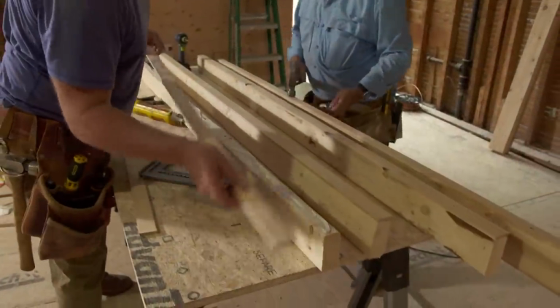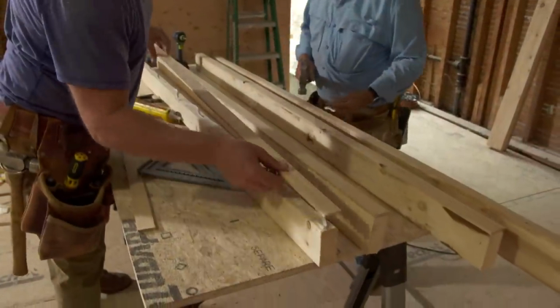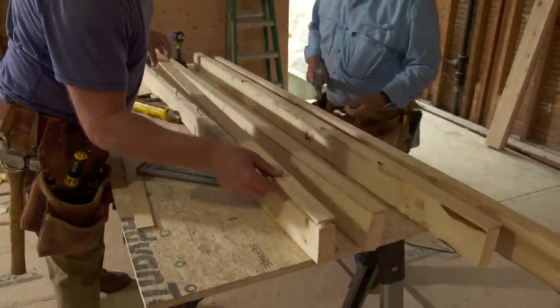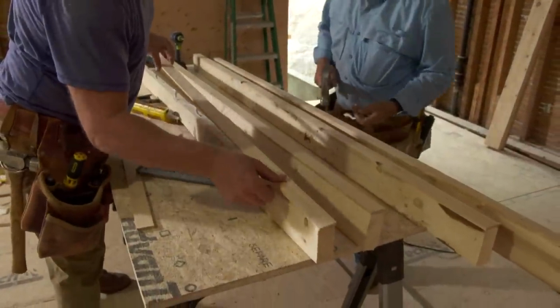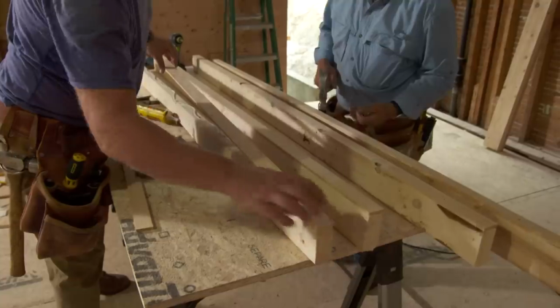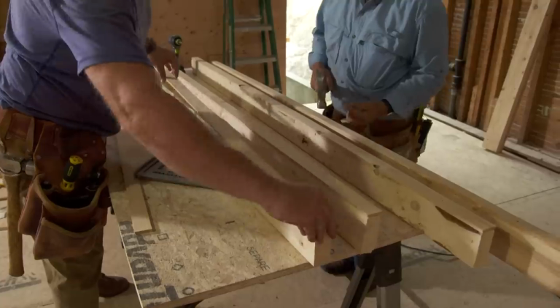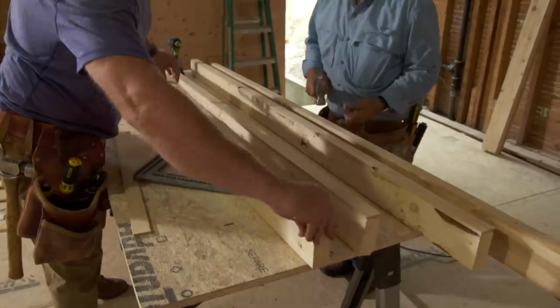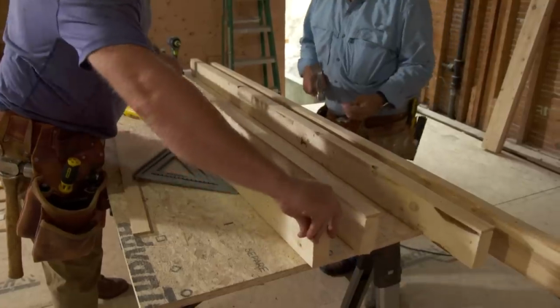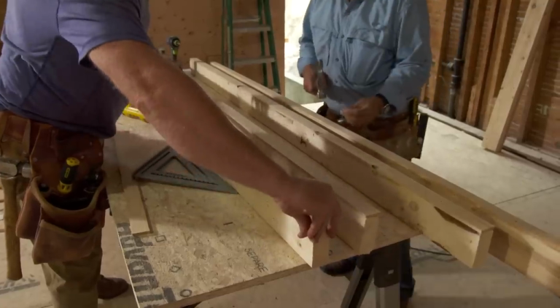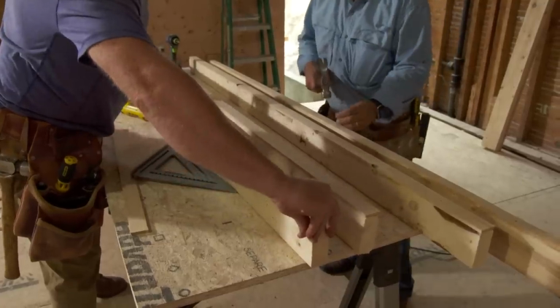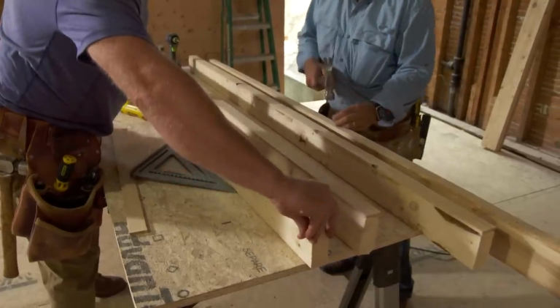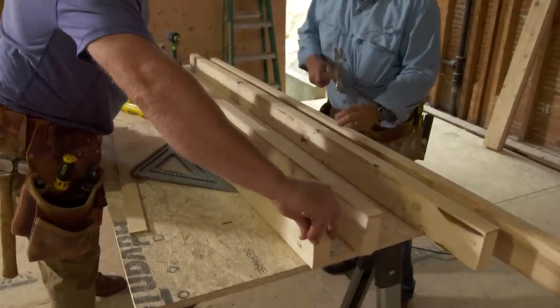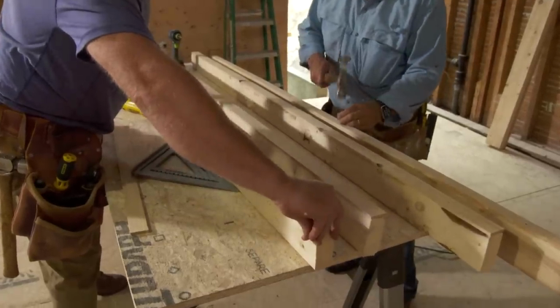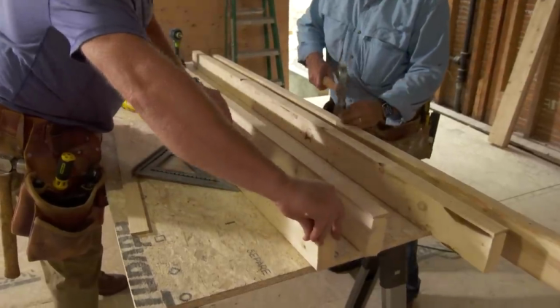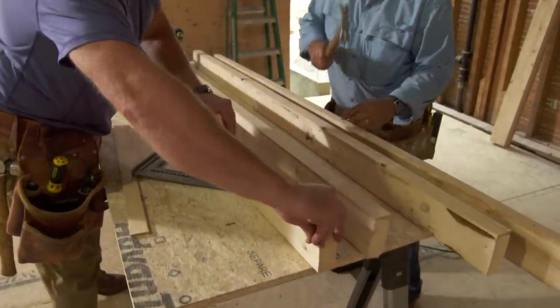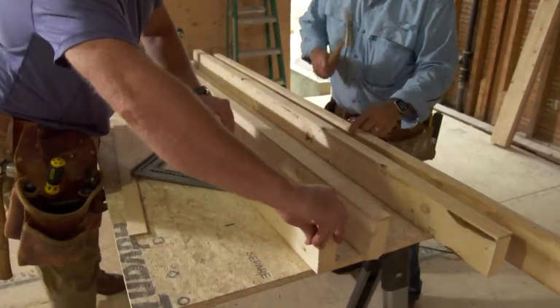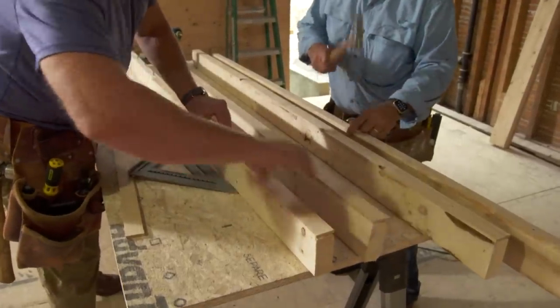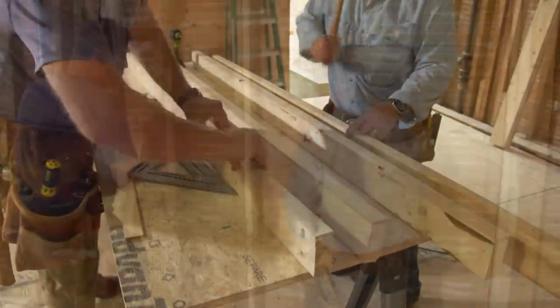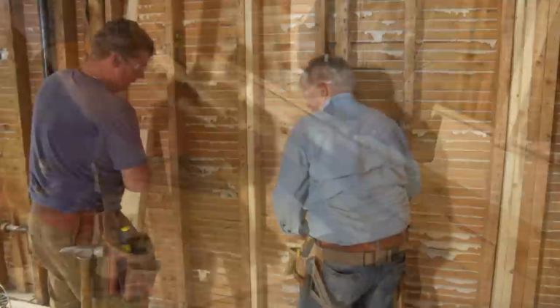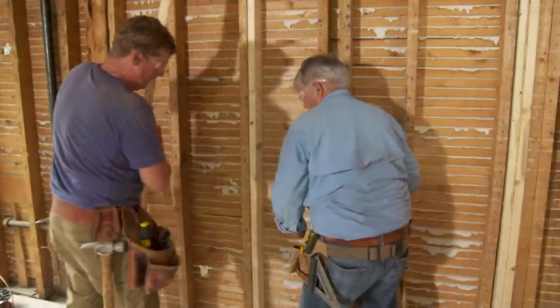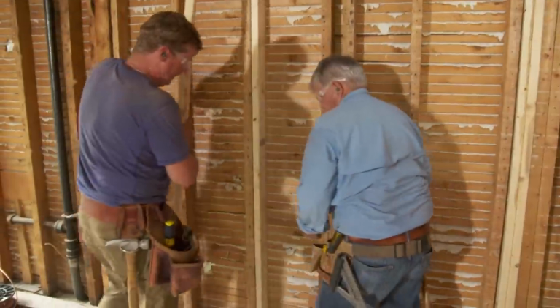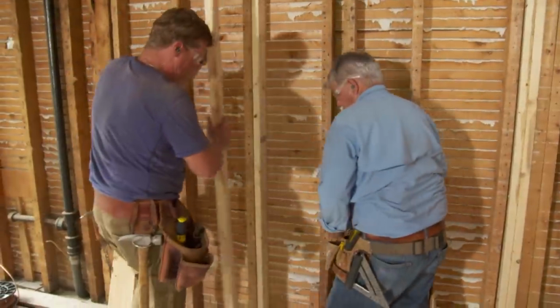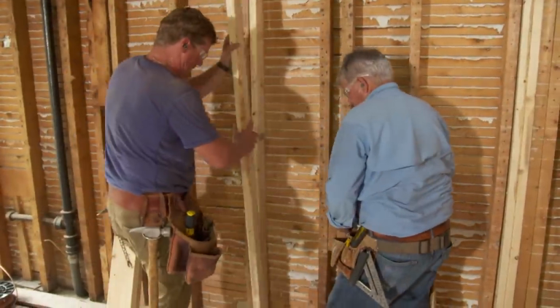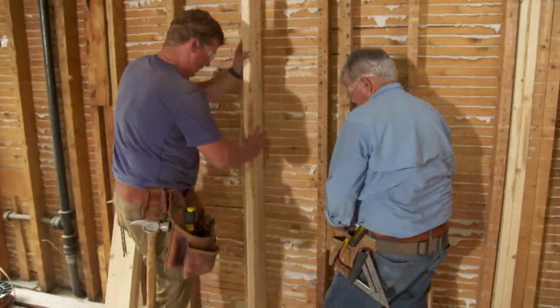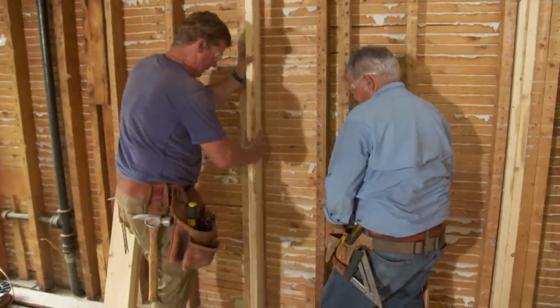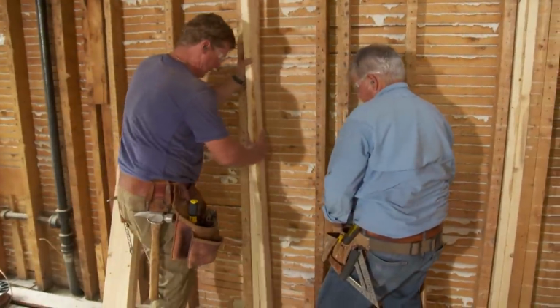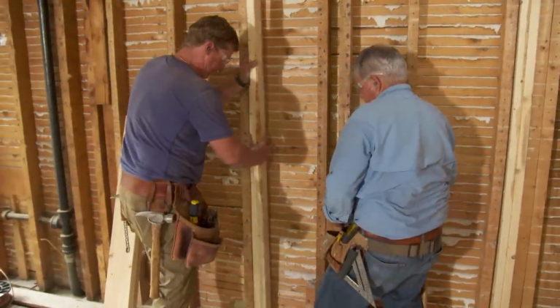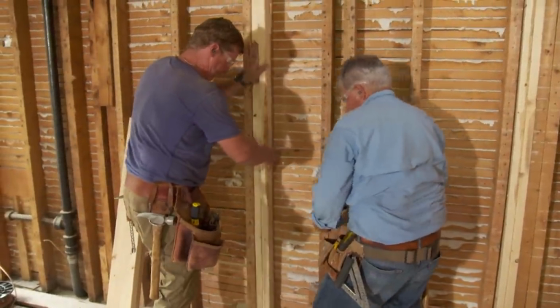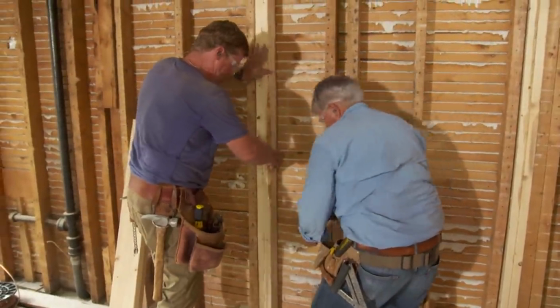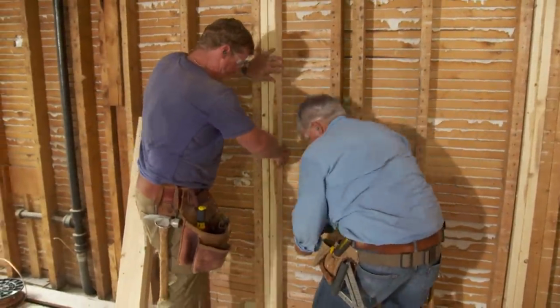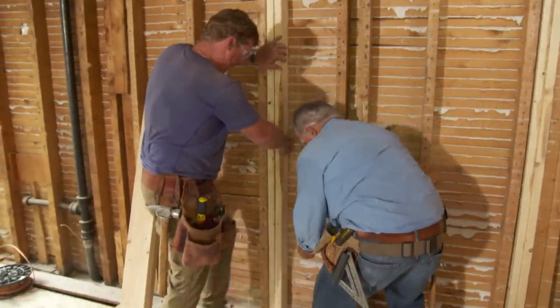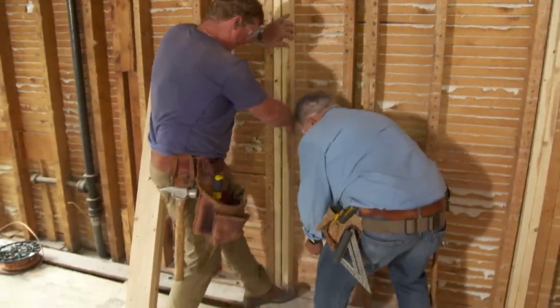We're gonna put these quarter-inch fillers on here, because the rough two-by-fours that are in the wall are thicker than these newer ones.